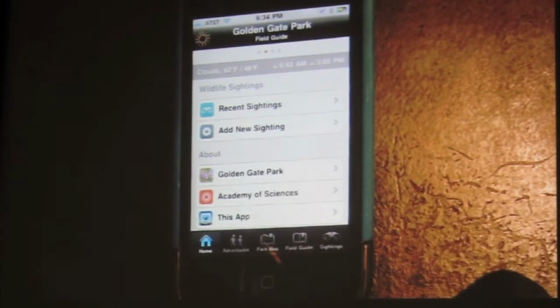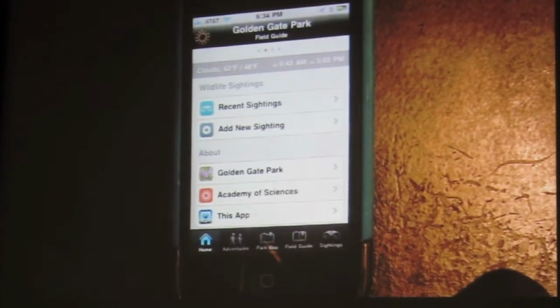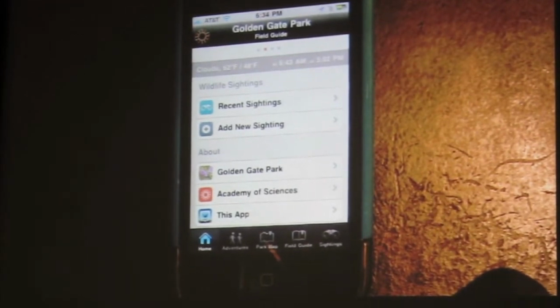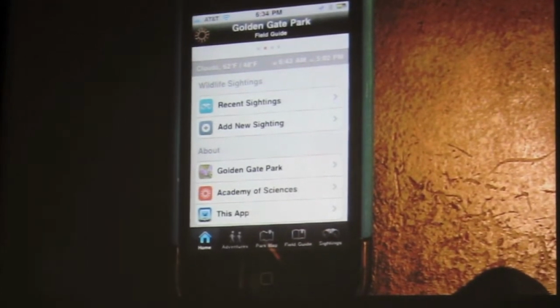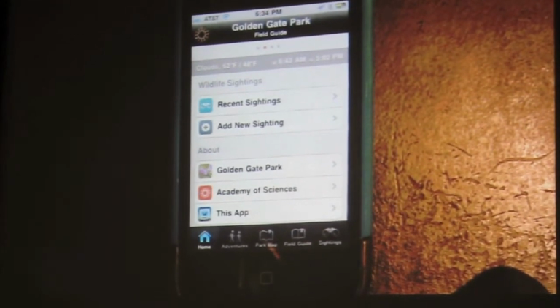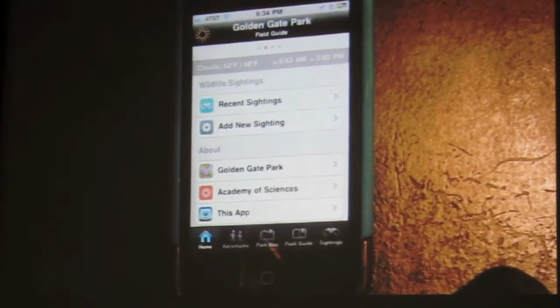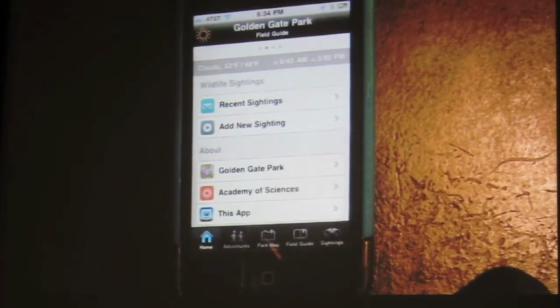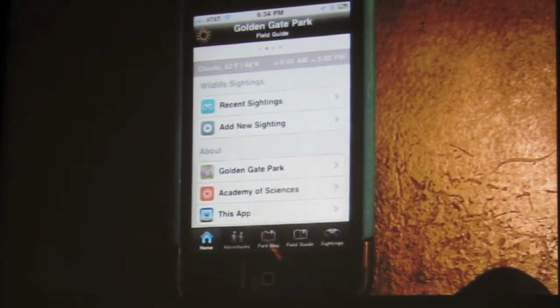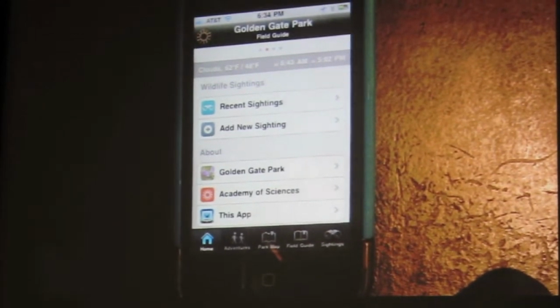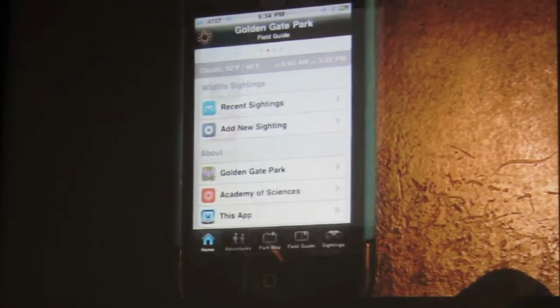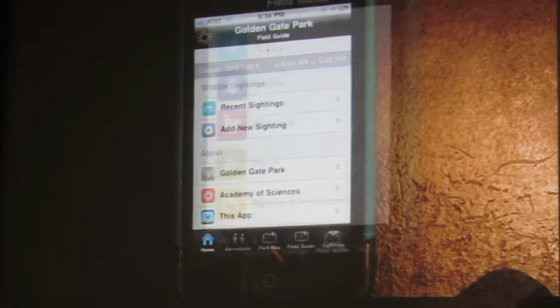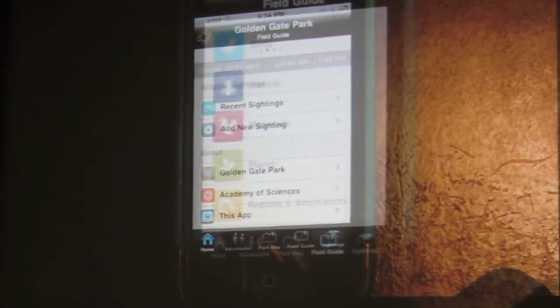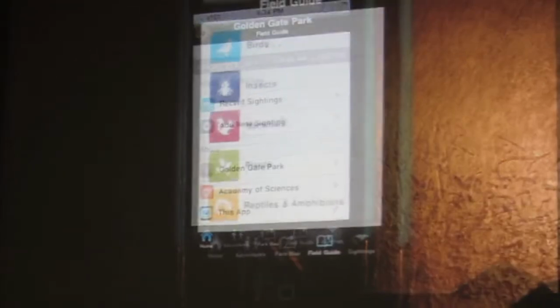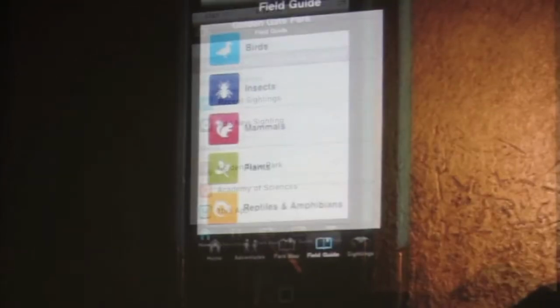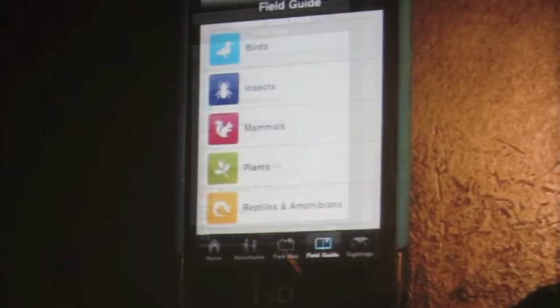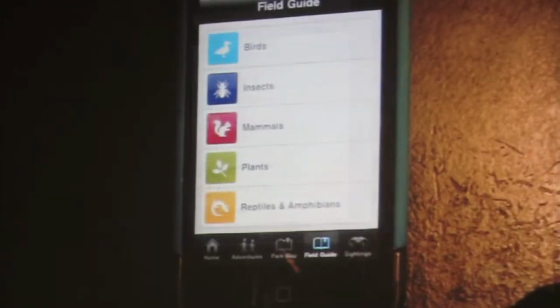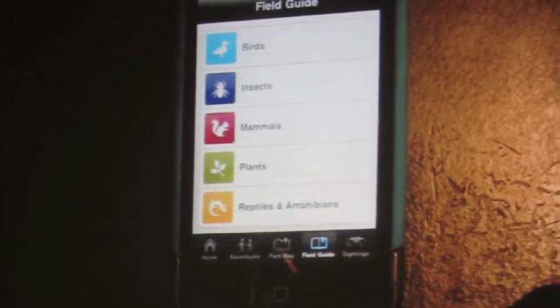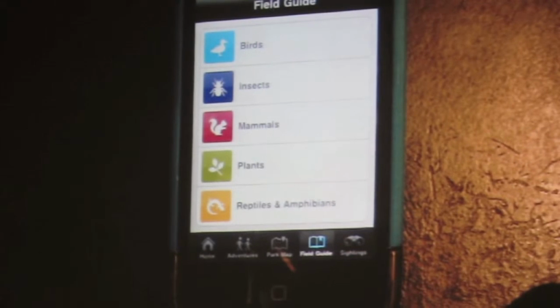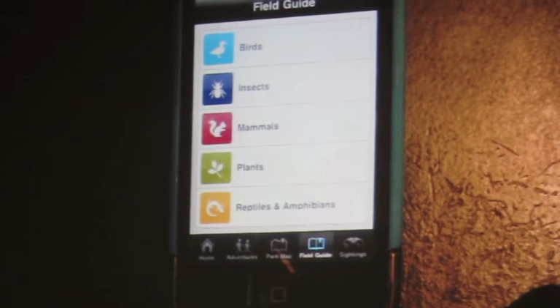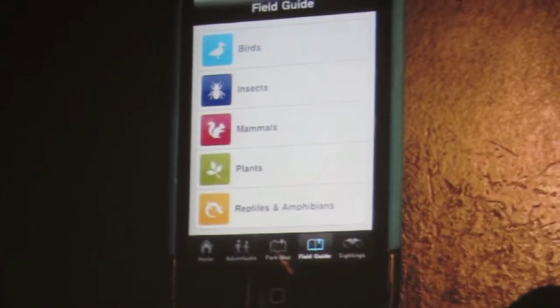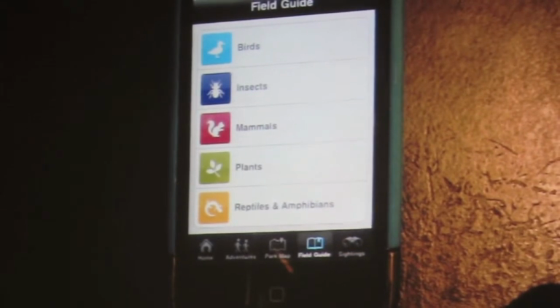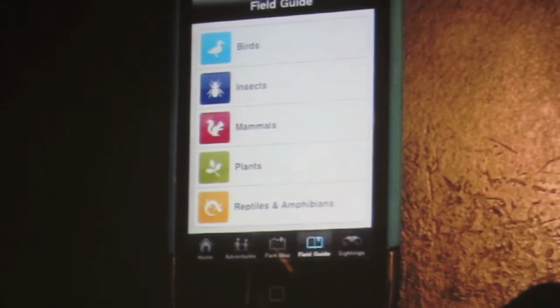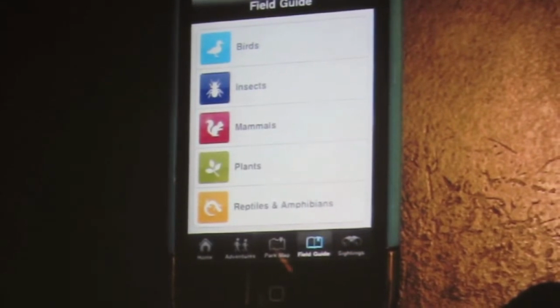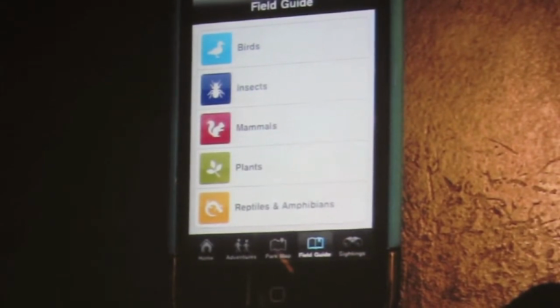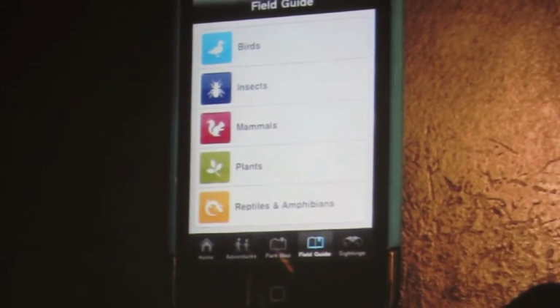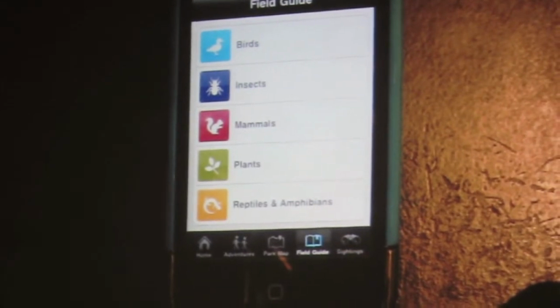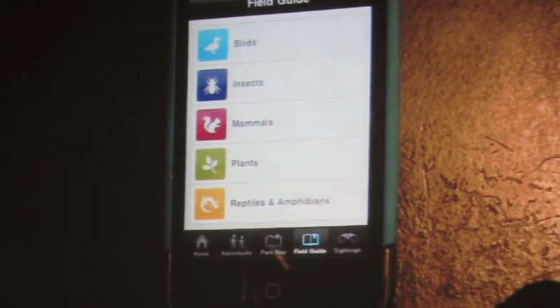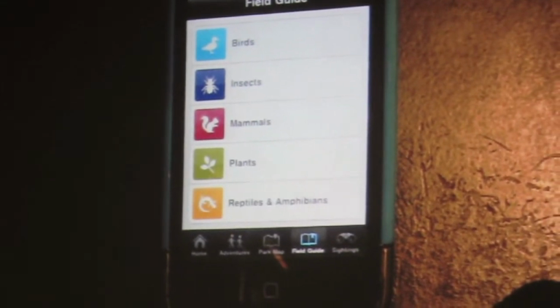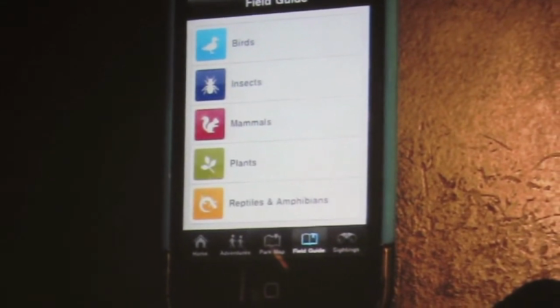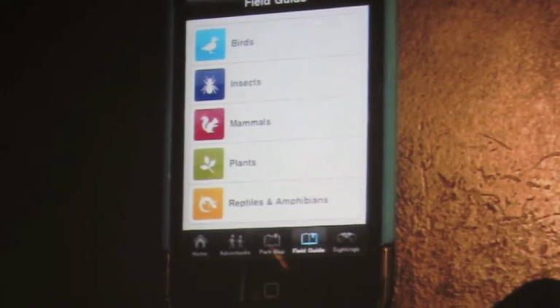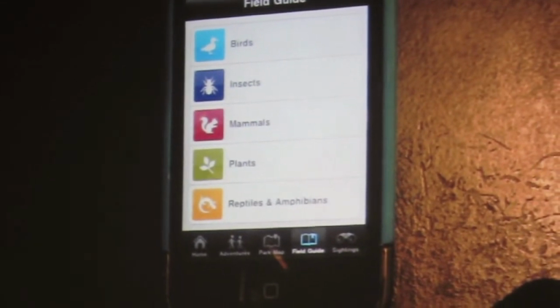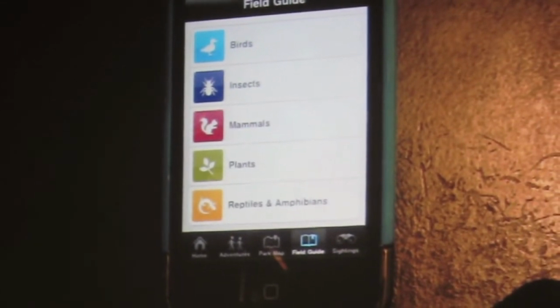So you can see sunrise, sunset, and help yourself identify amphibians. We have a total right now of 176 species in the field guide.